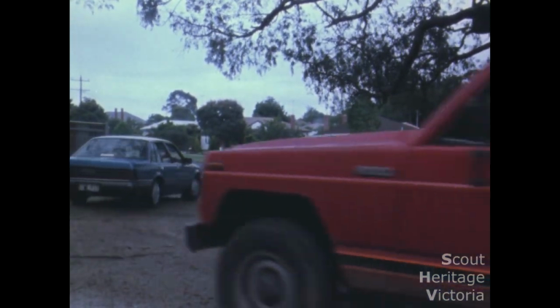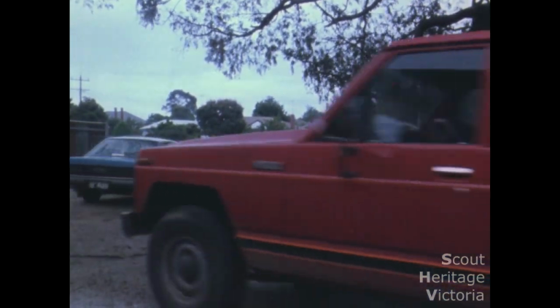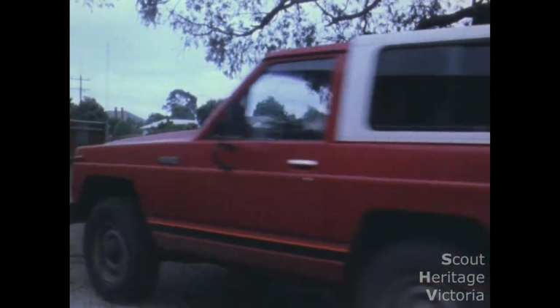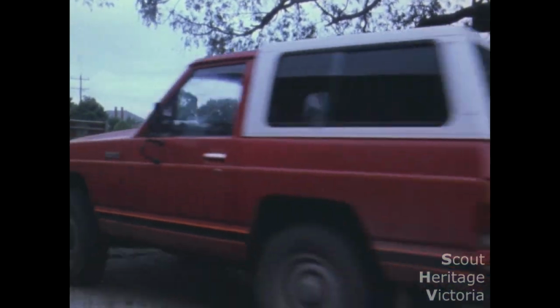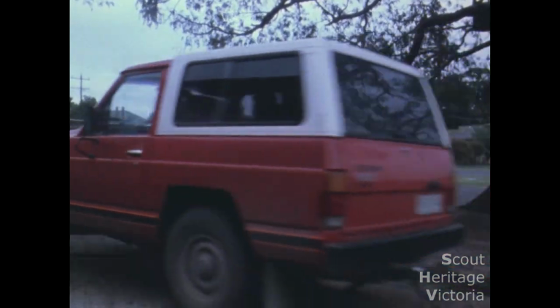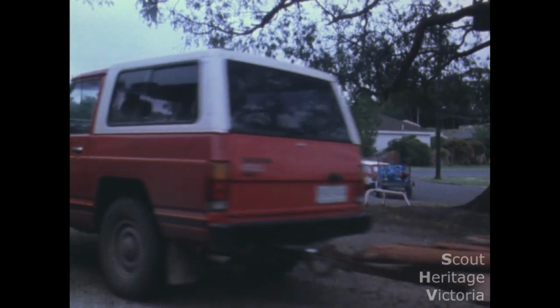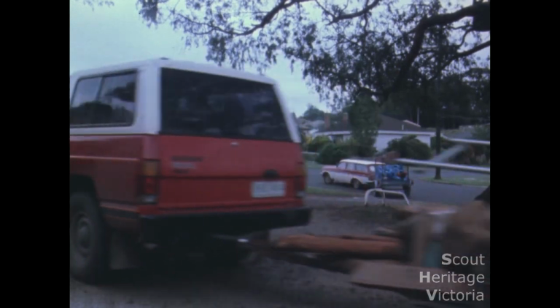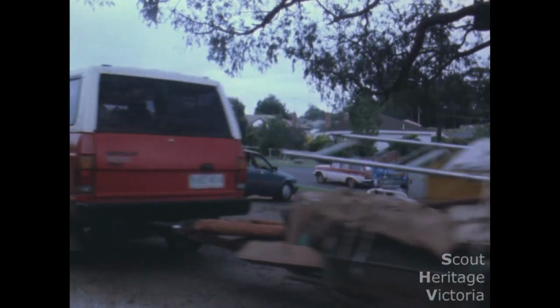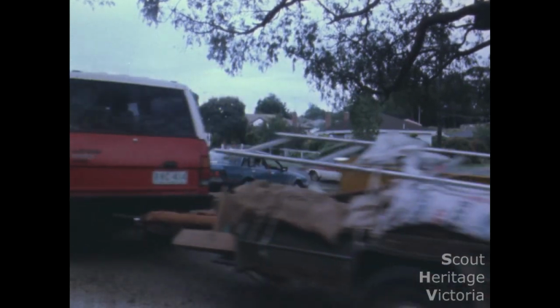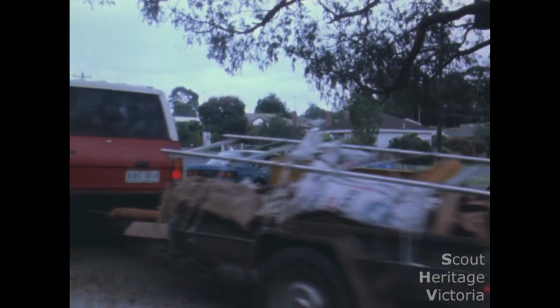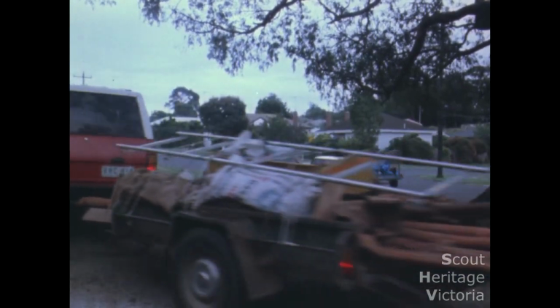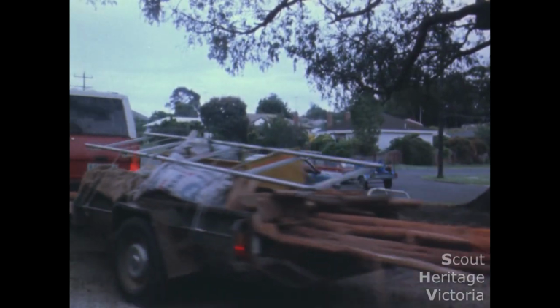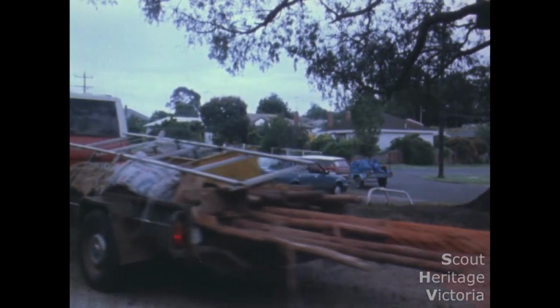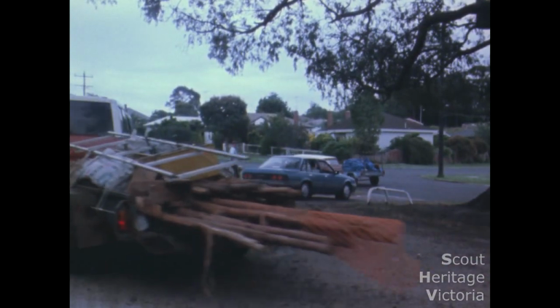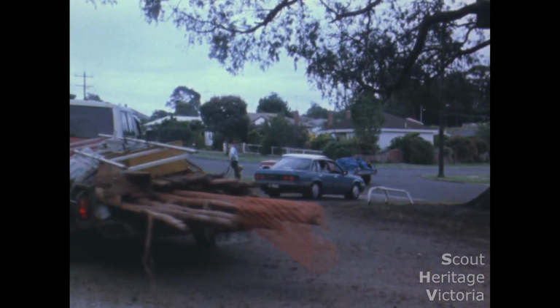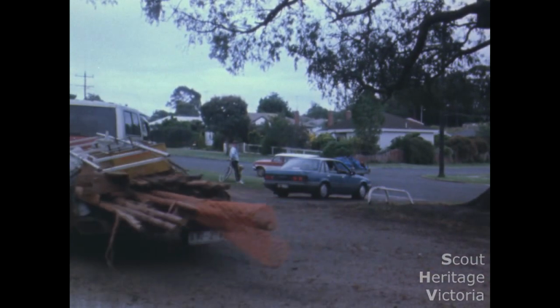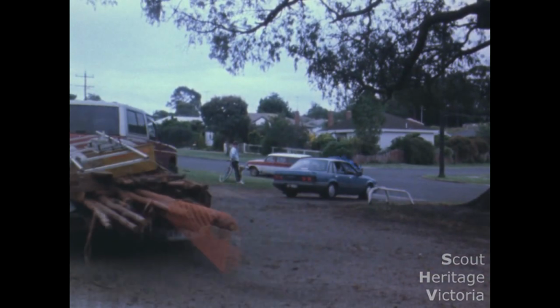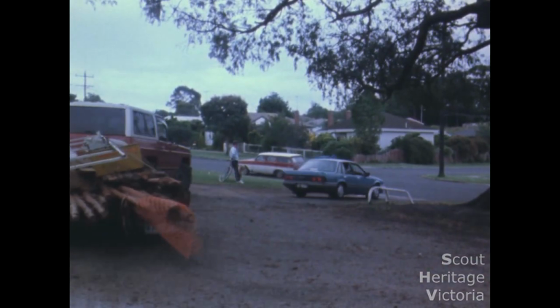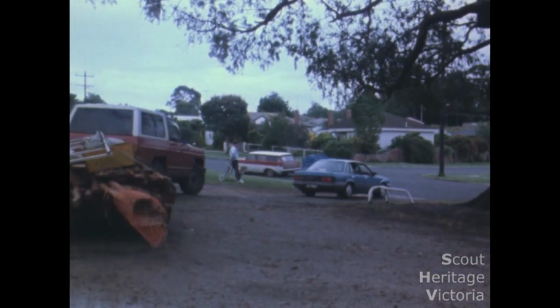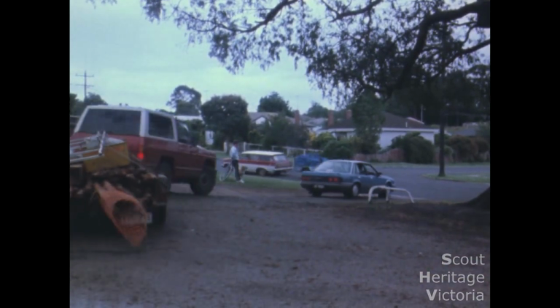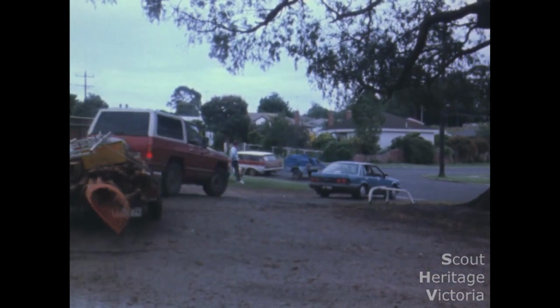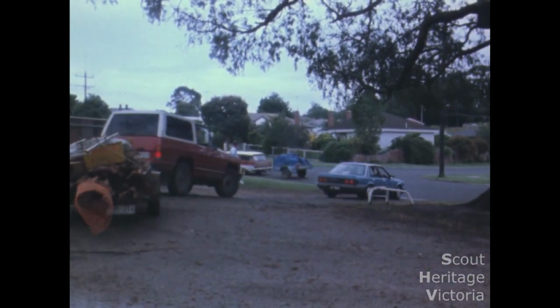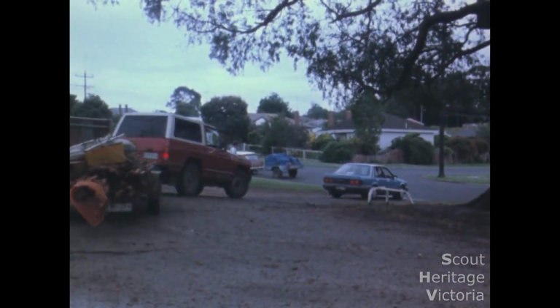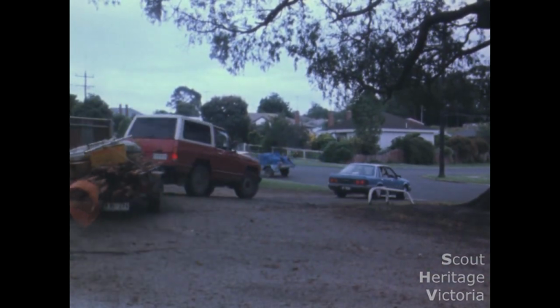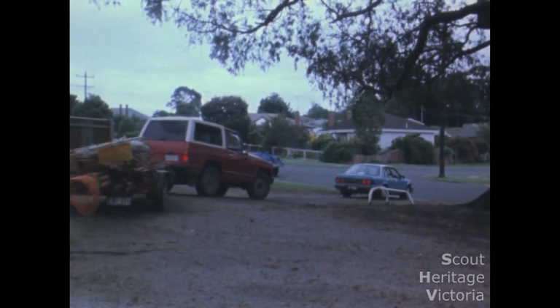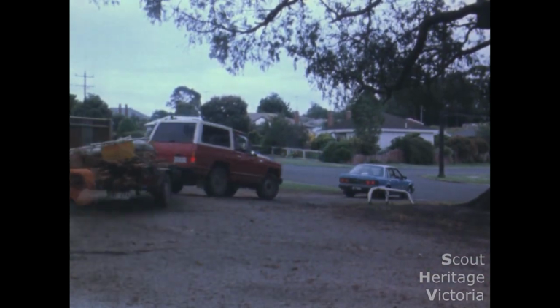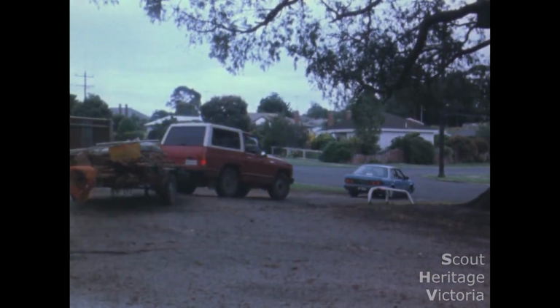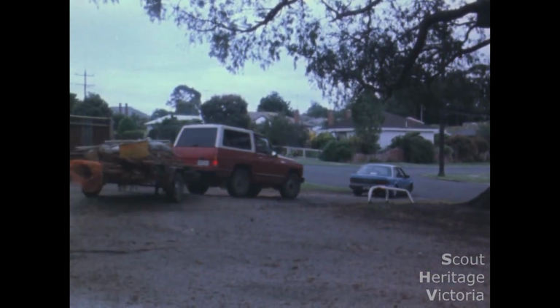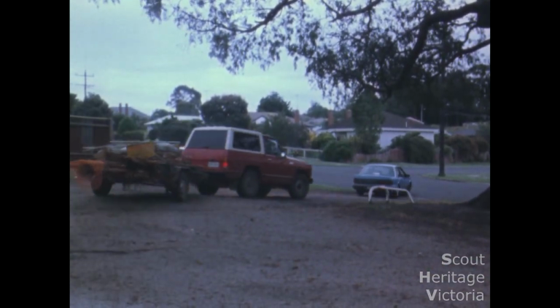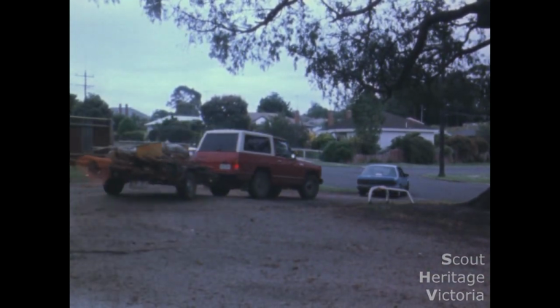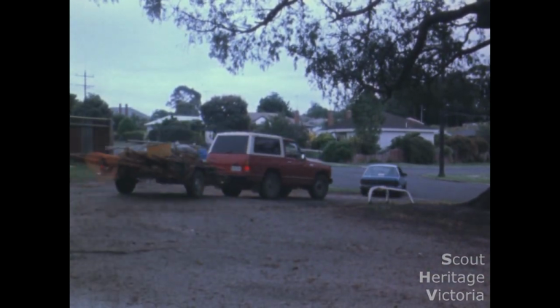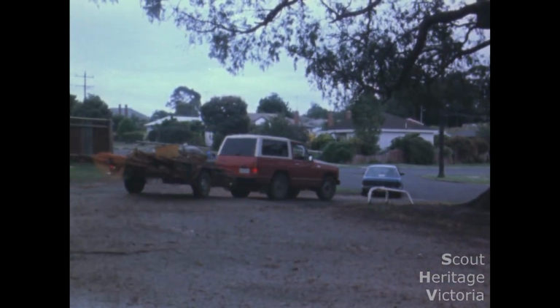Buy the food, pack the gear and you're ready to go. Parent transport is easiest.